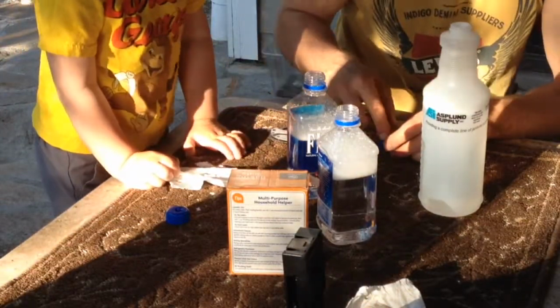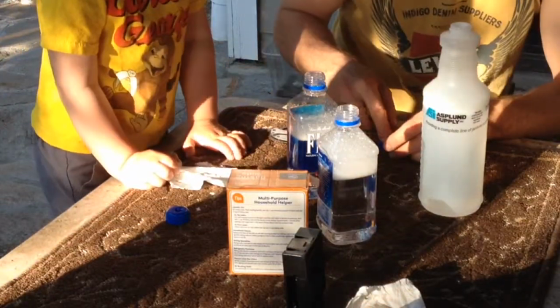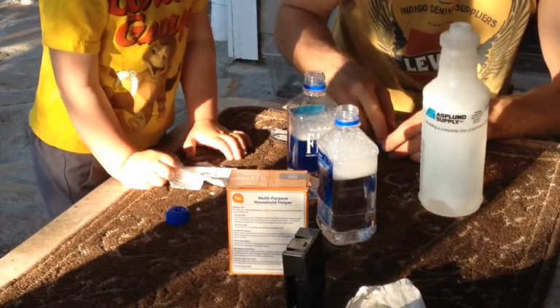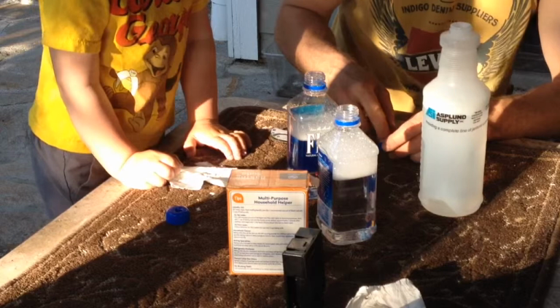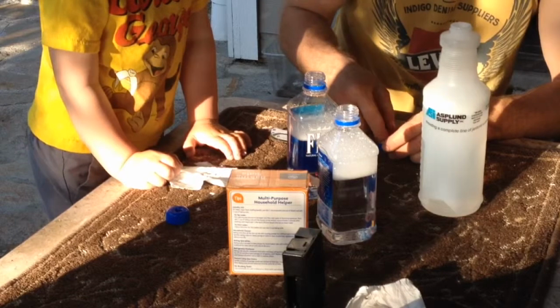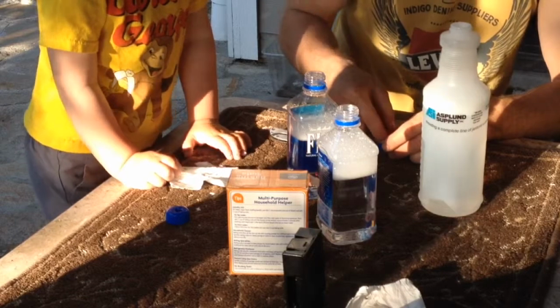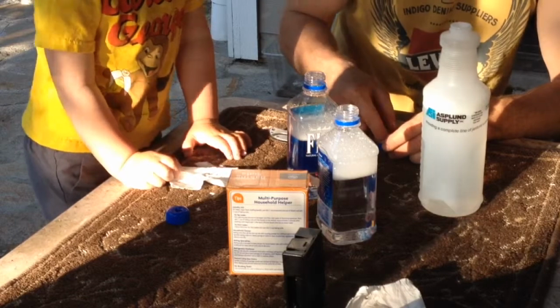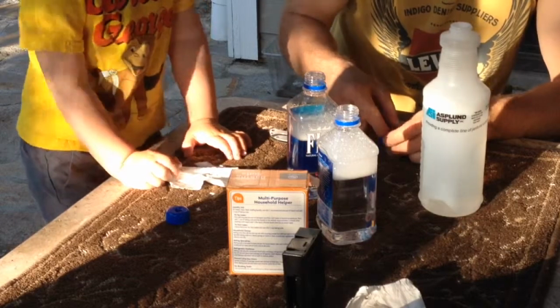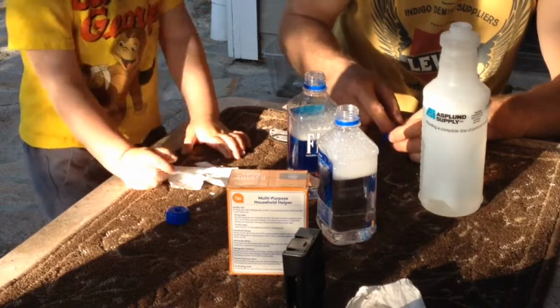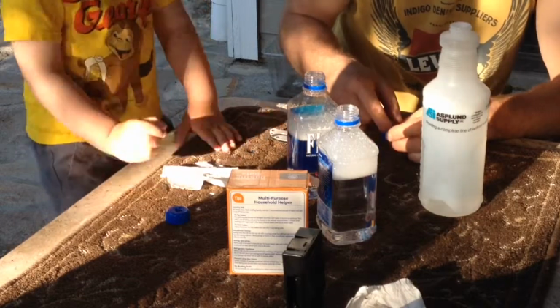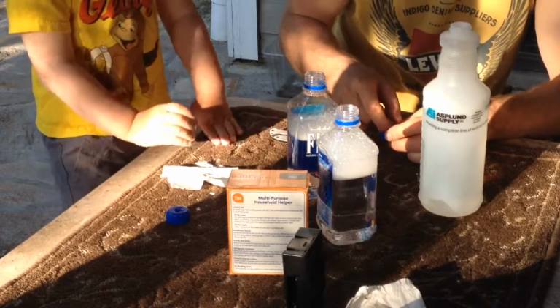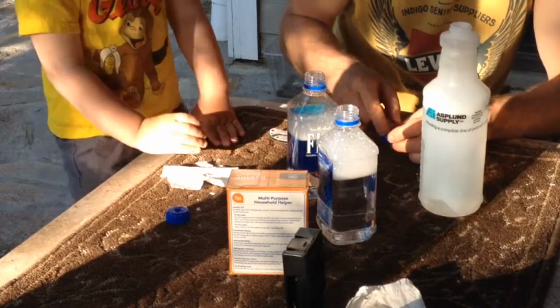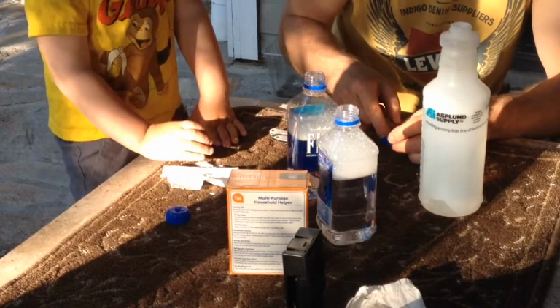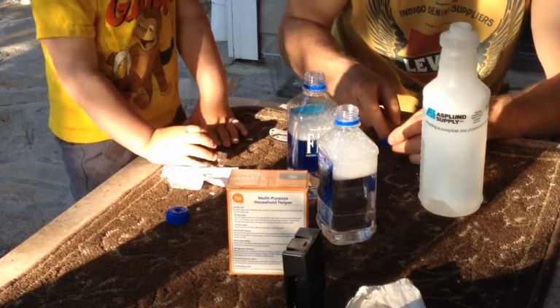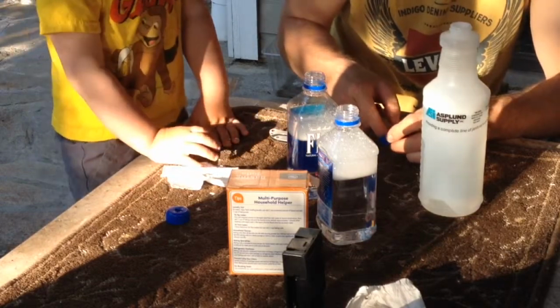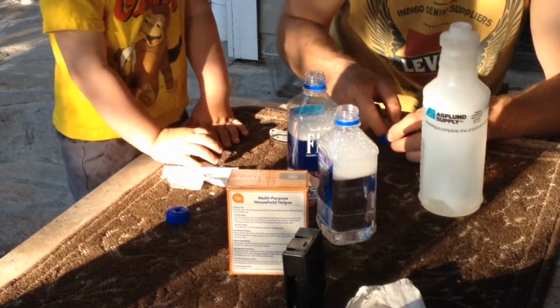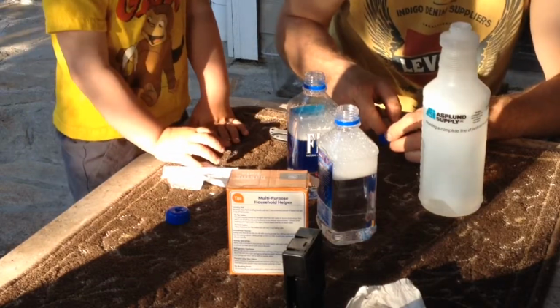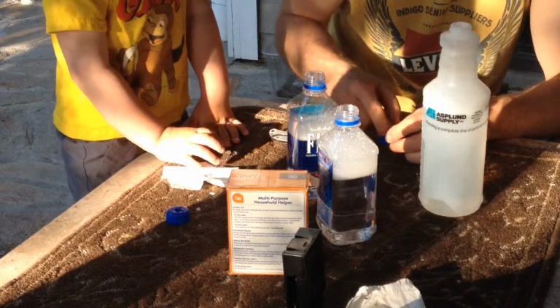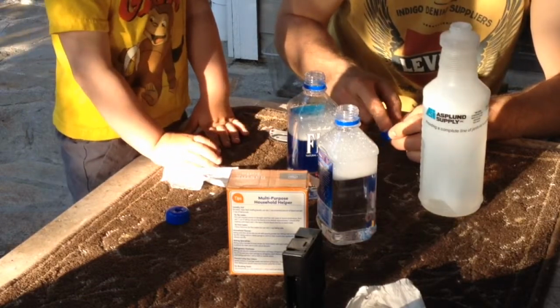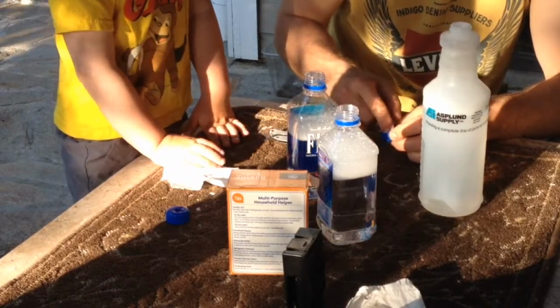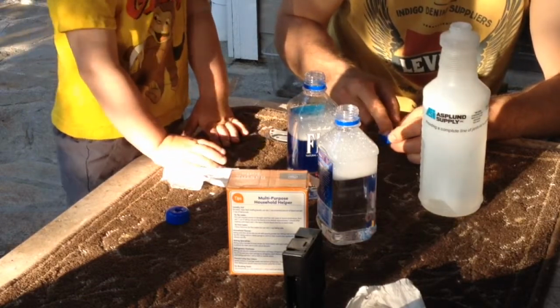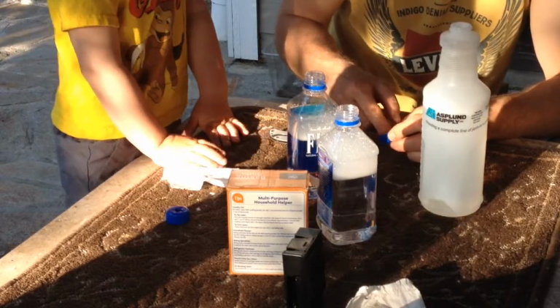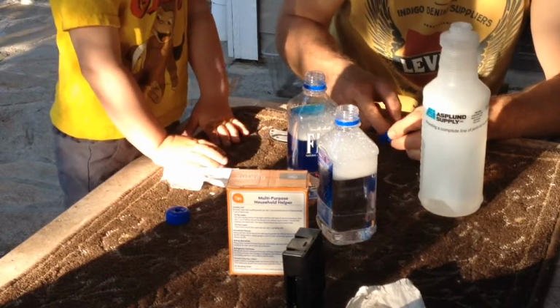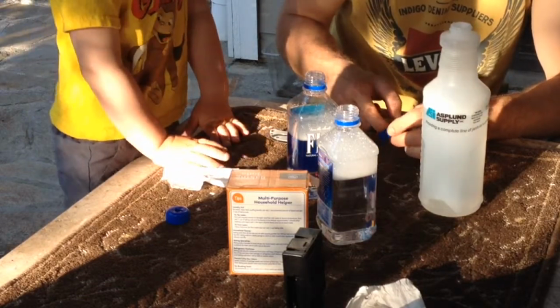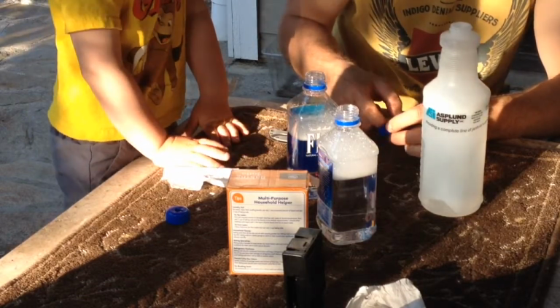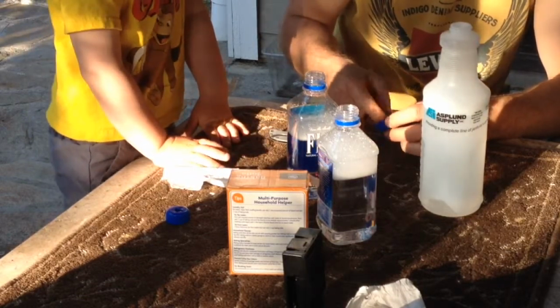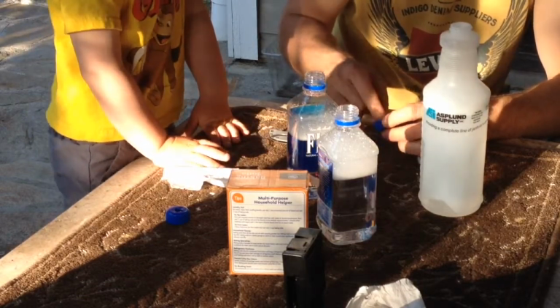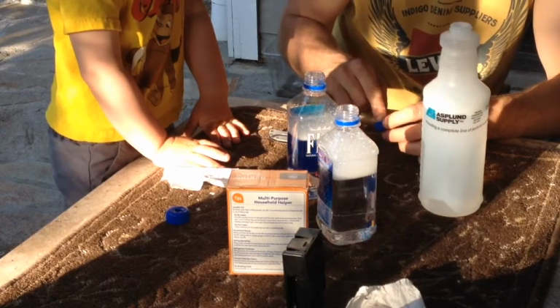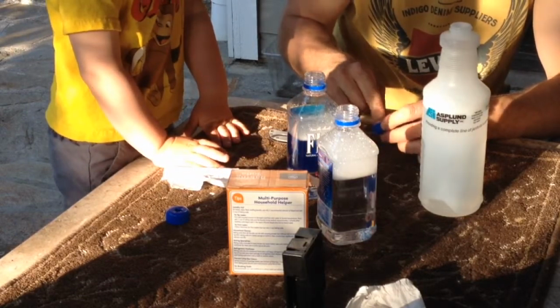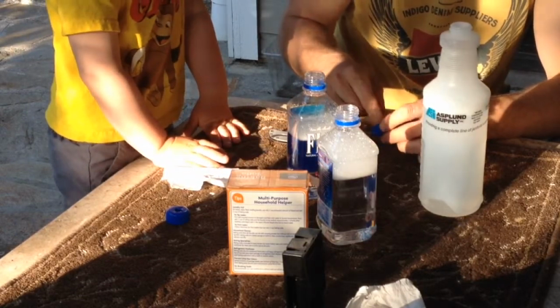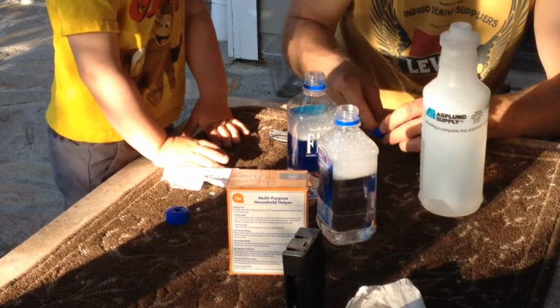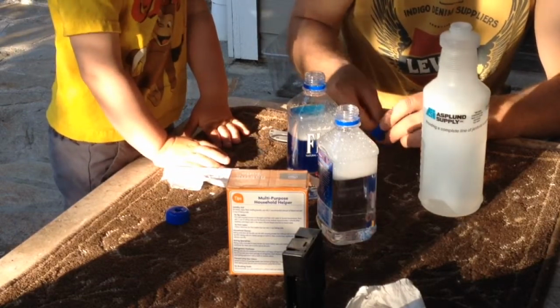What are we making? I'm making a extinguisher. A fire extinguisher? Yeah.